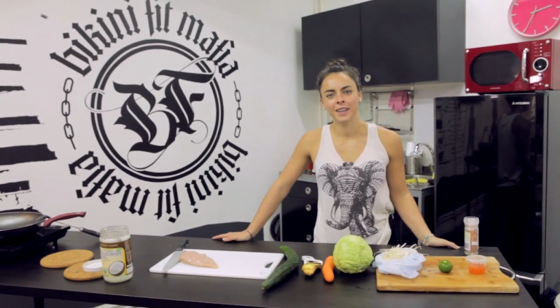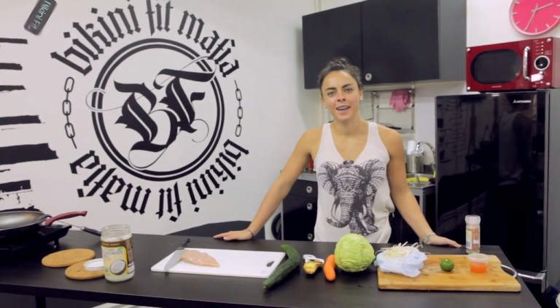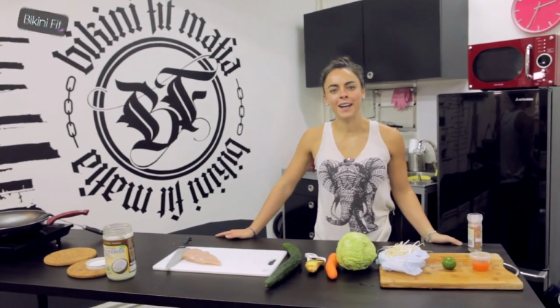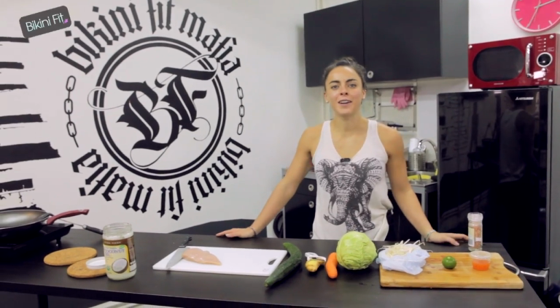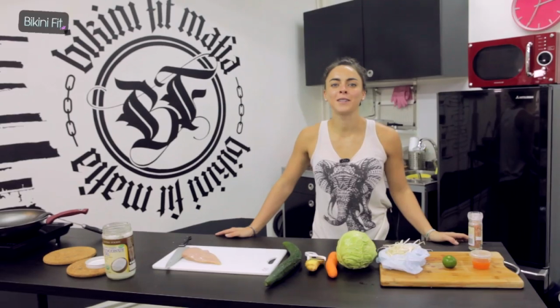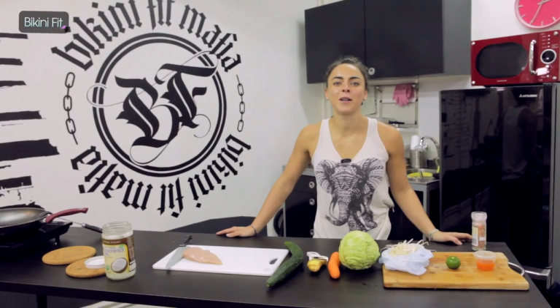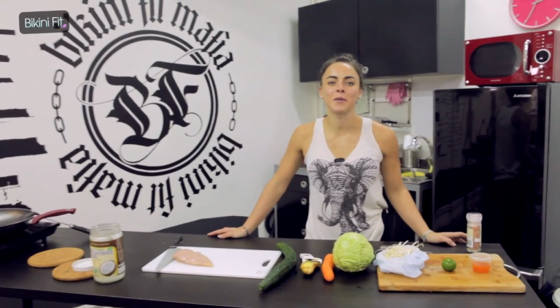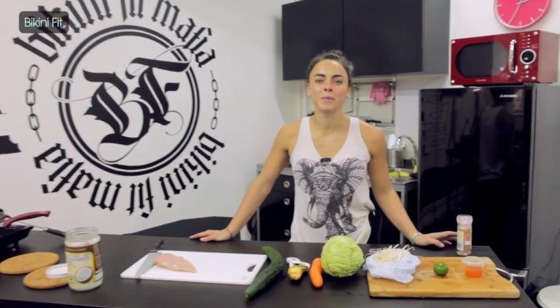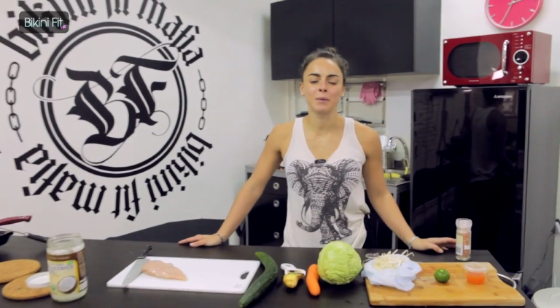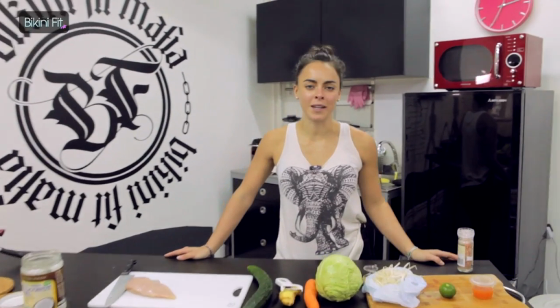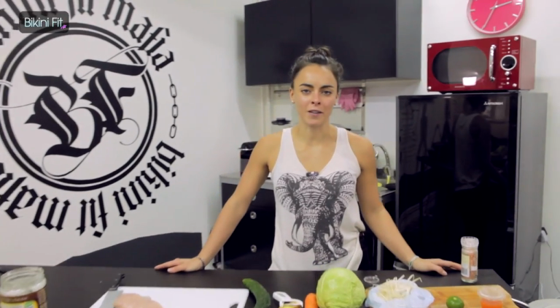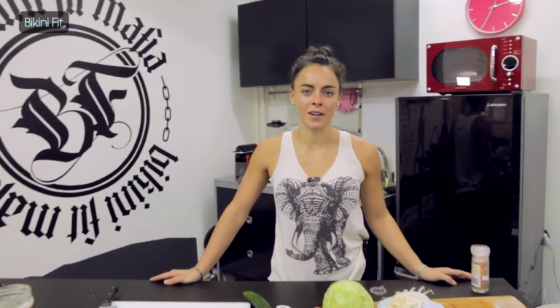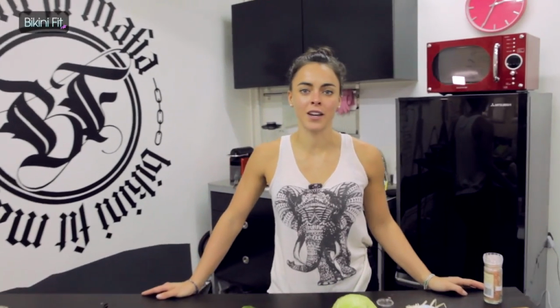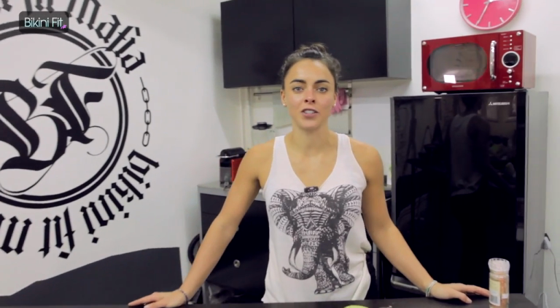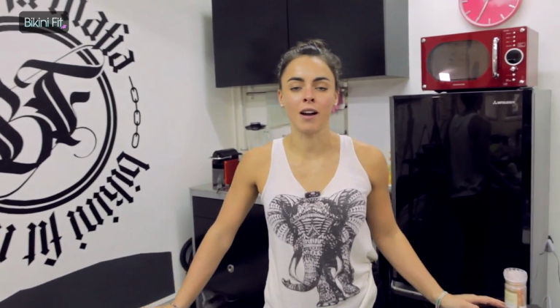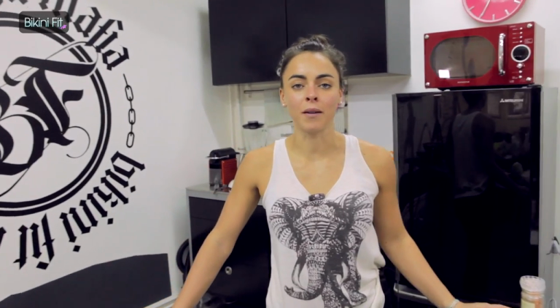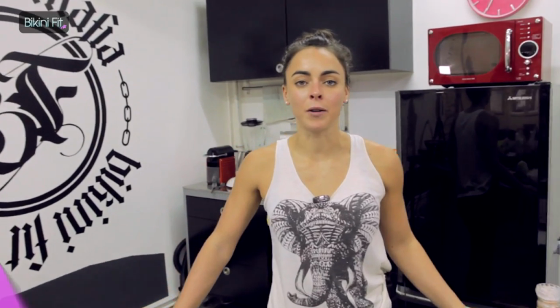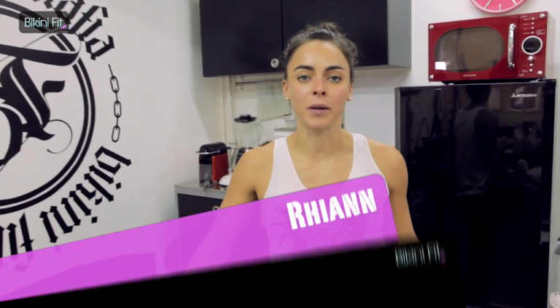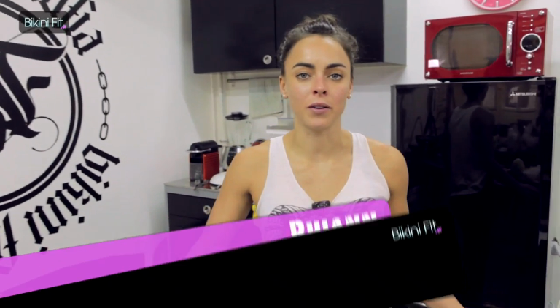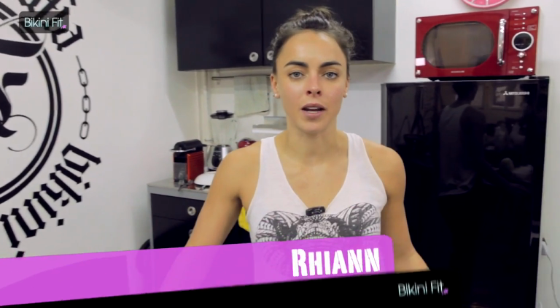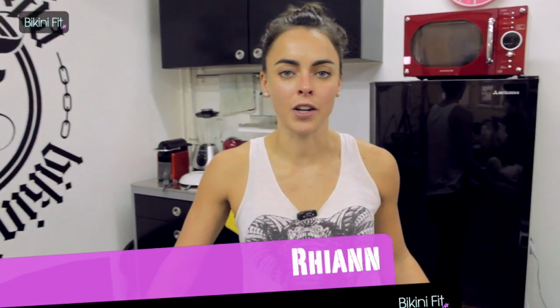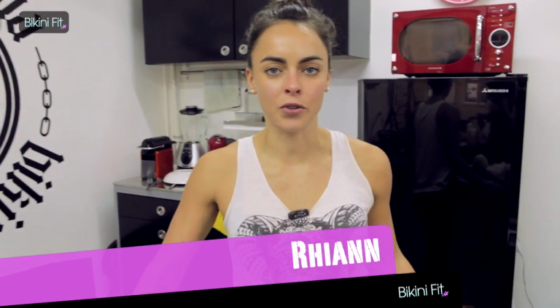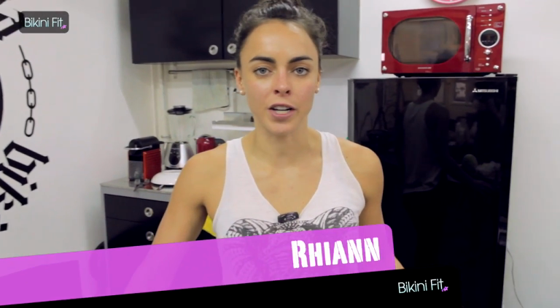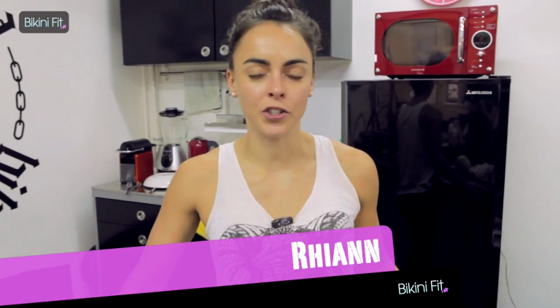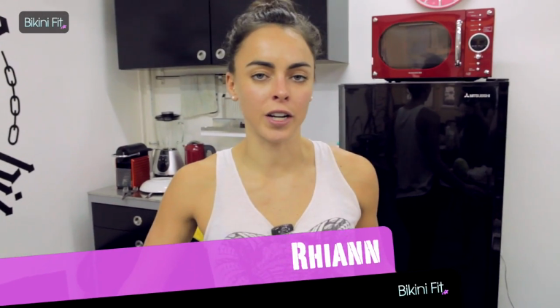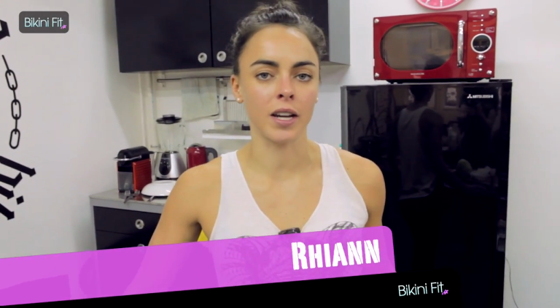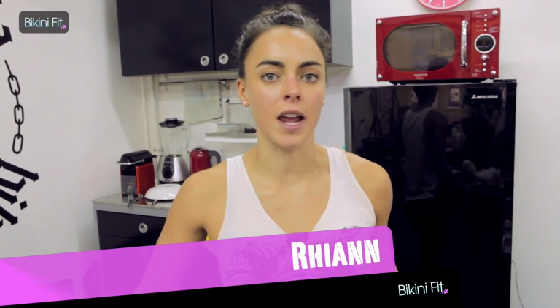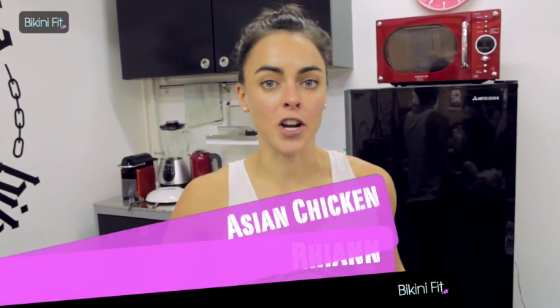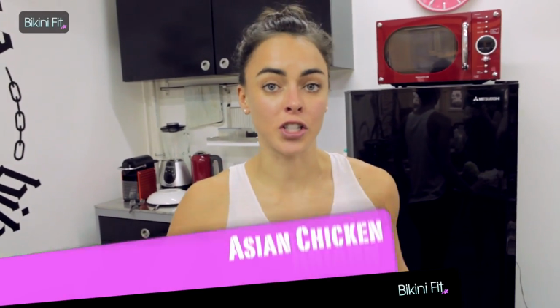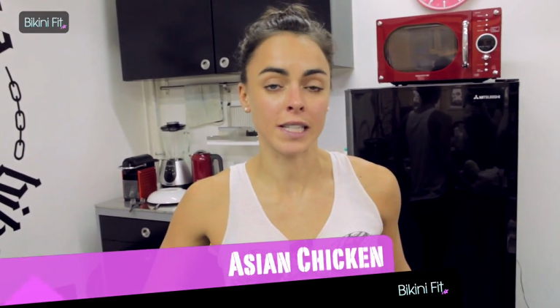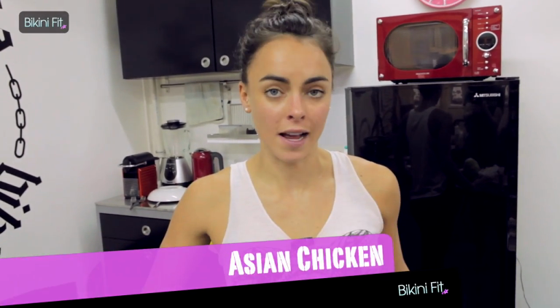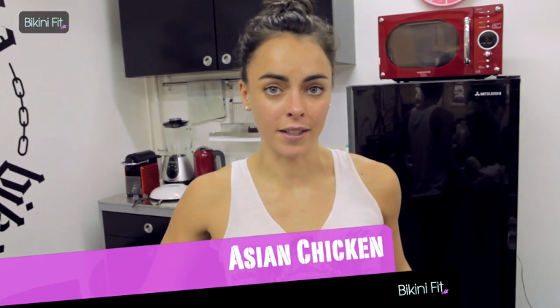Hello girls, welcome to Bikini Fit Kitchen. I'm going to be cooking a shredded chicken Asian salad.